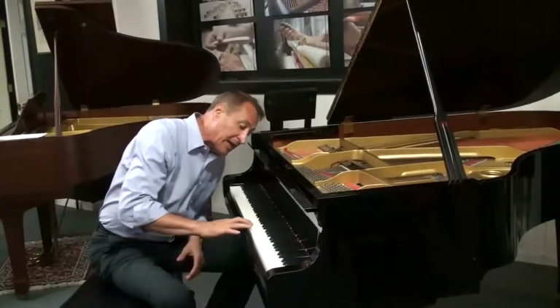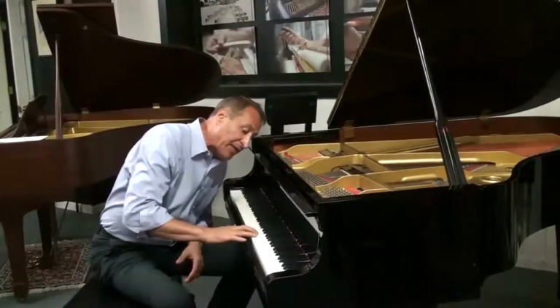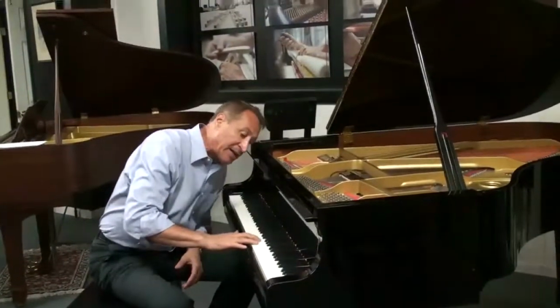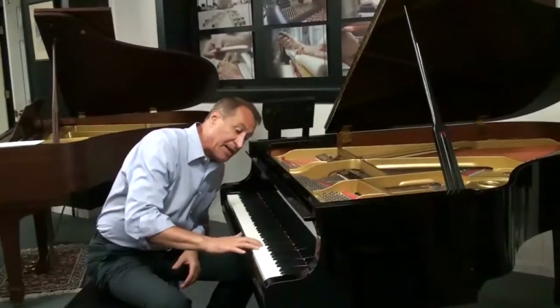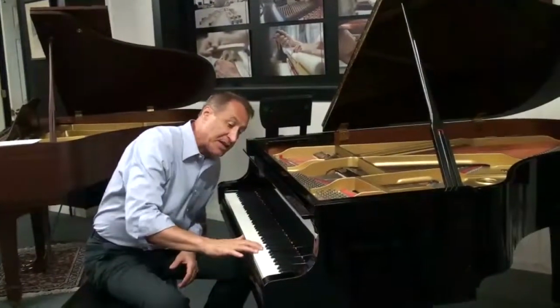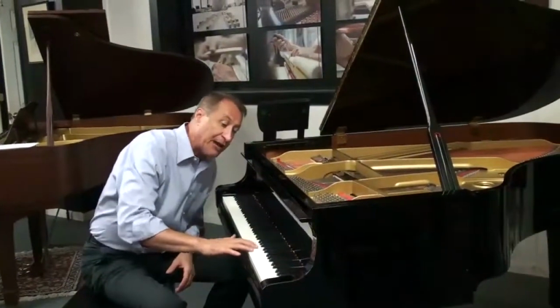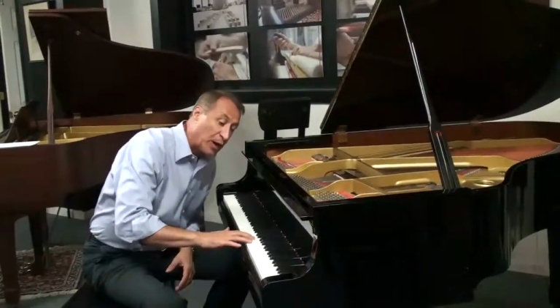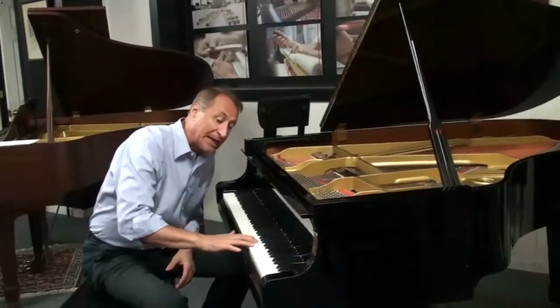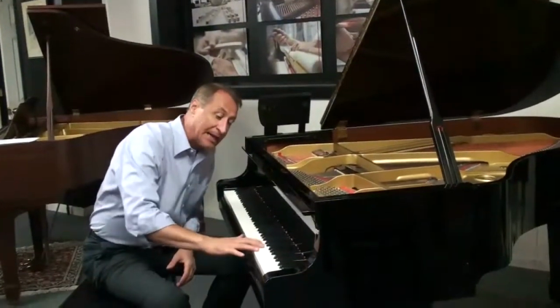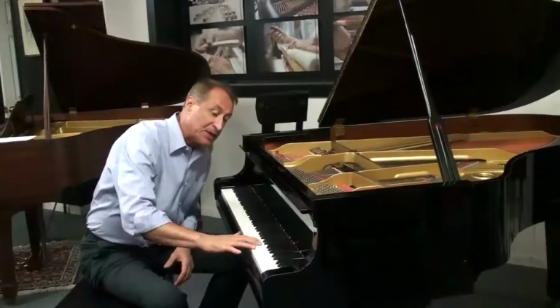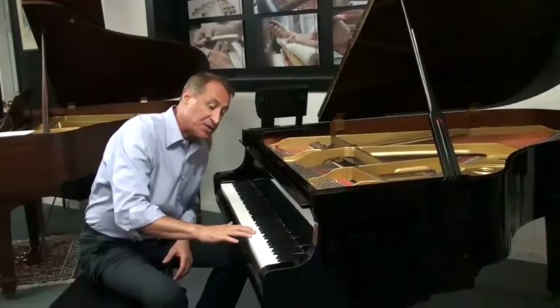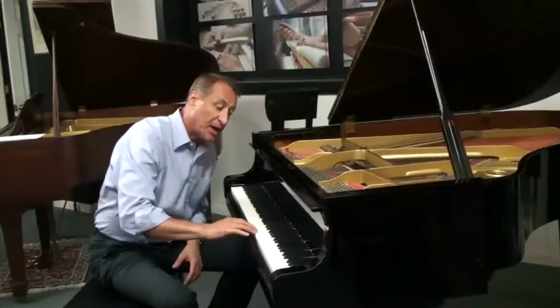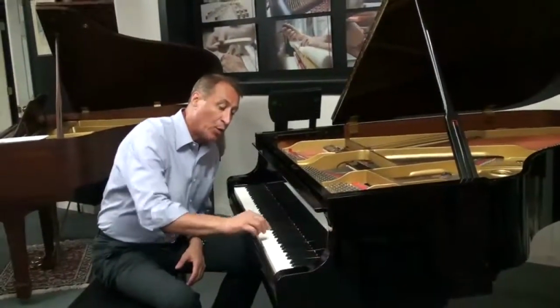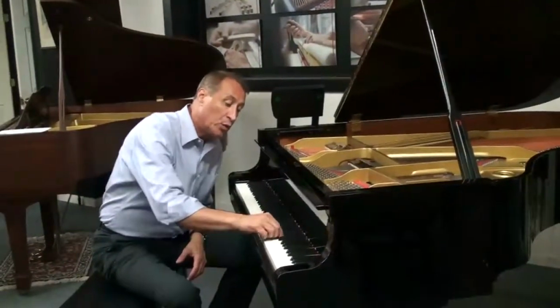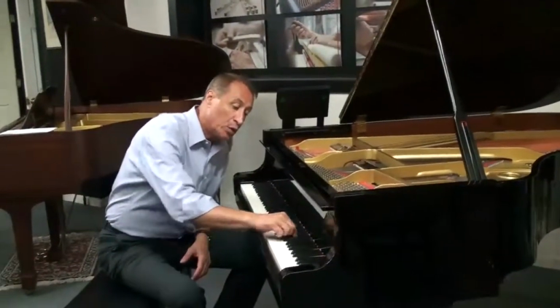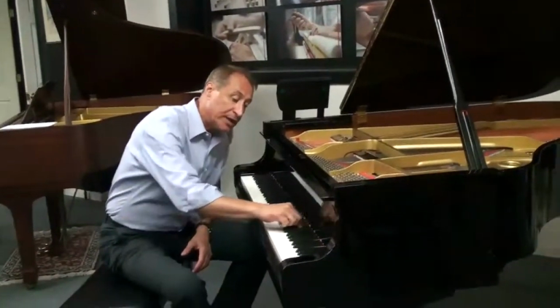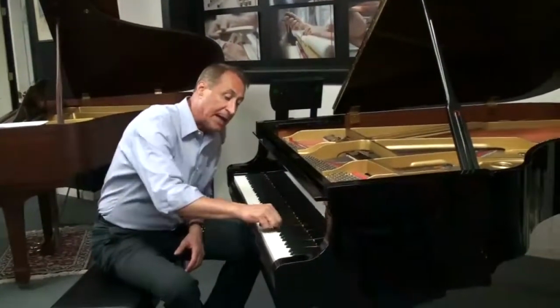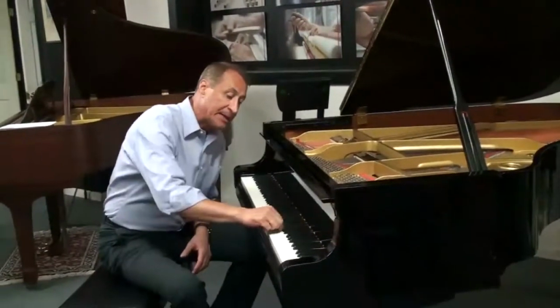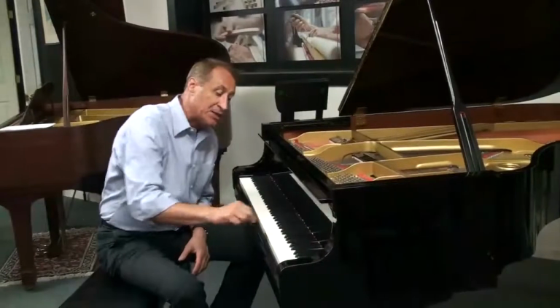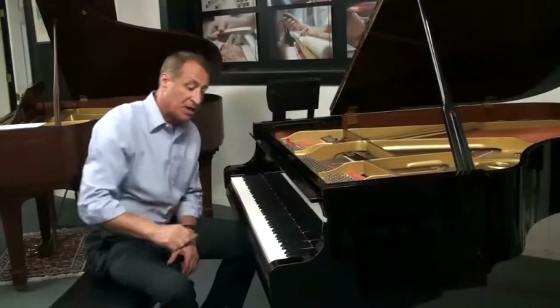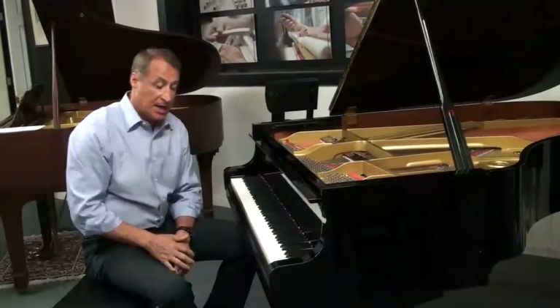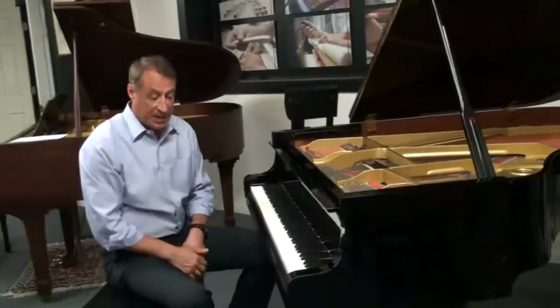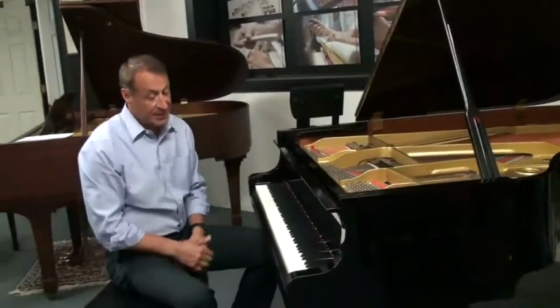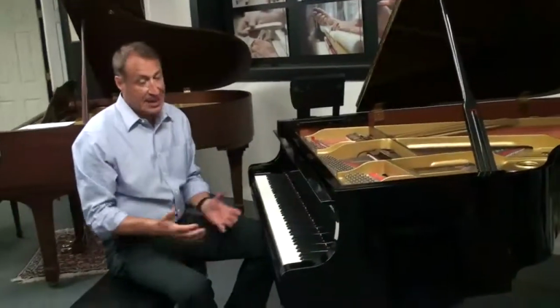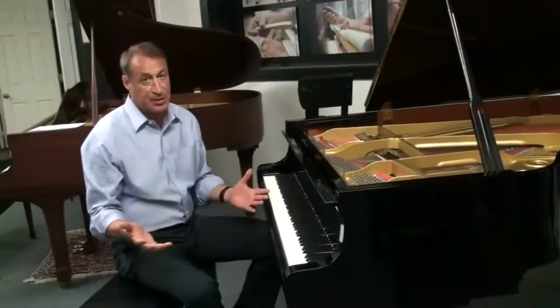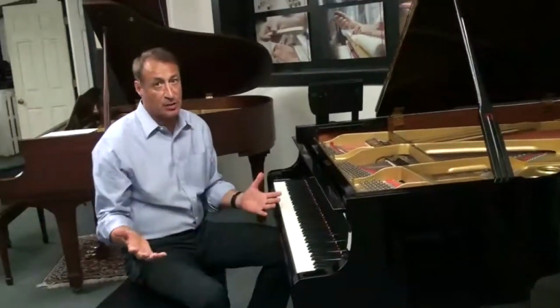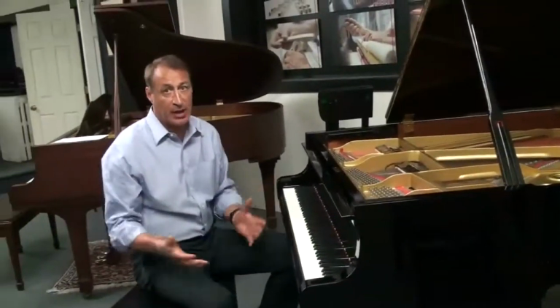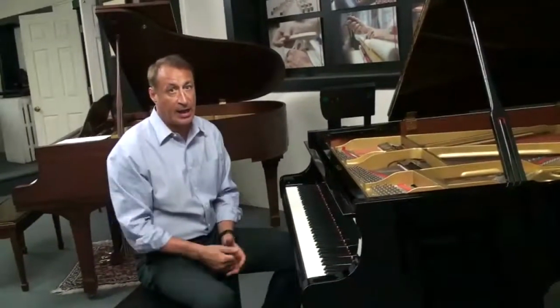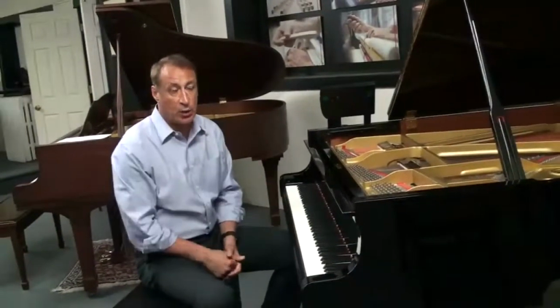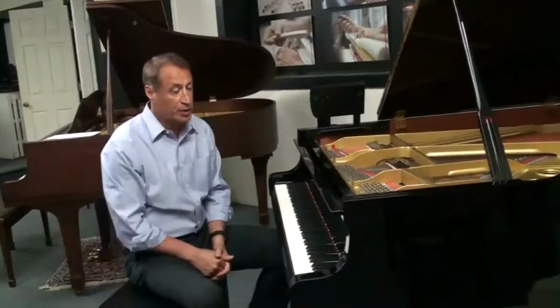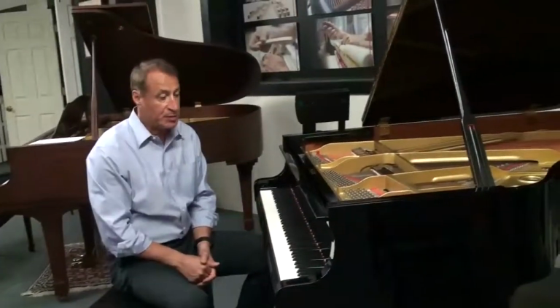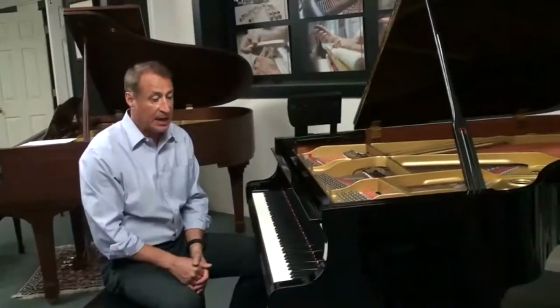It has the ivory keys and real wood ebonies. It's absolutely a gorgeous piano.